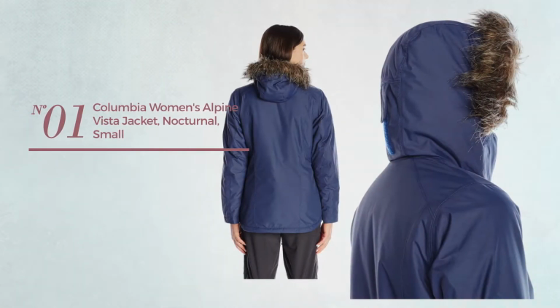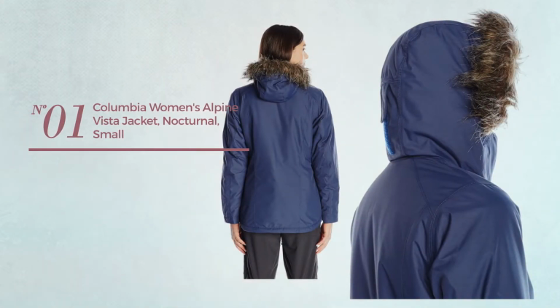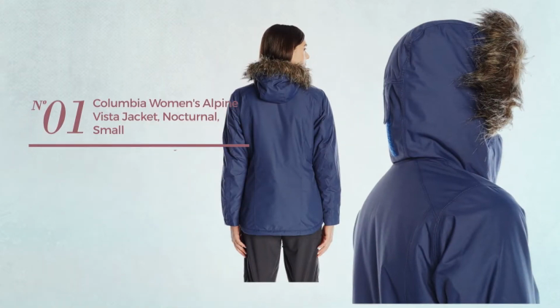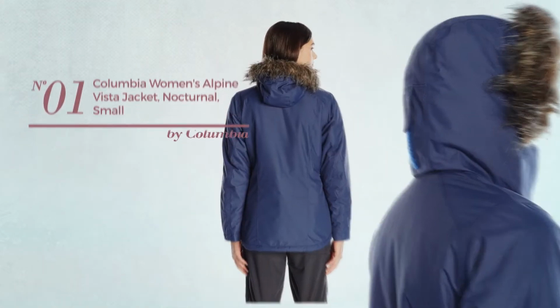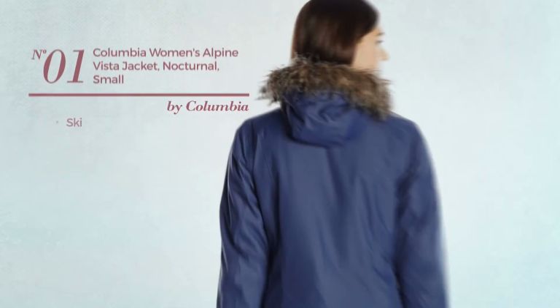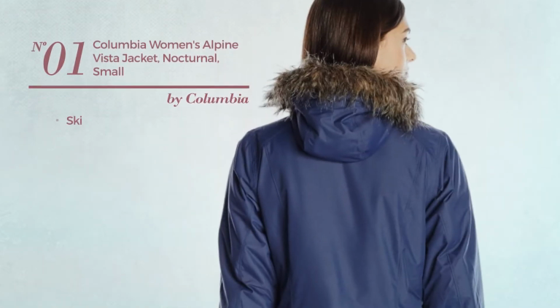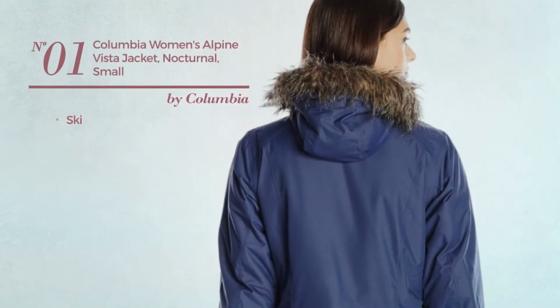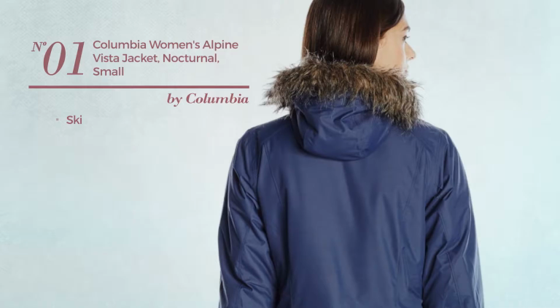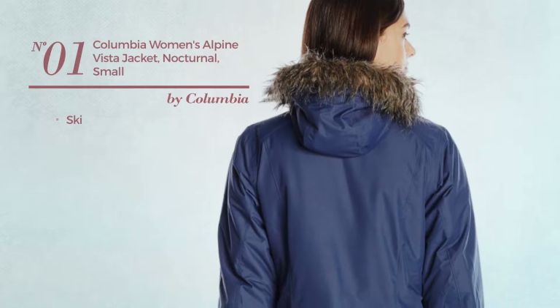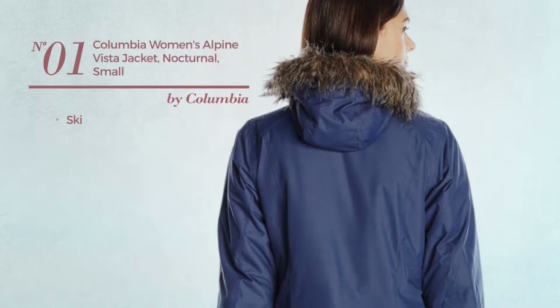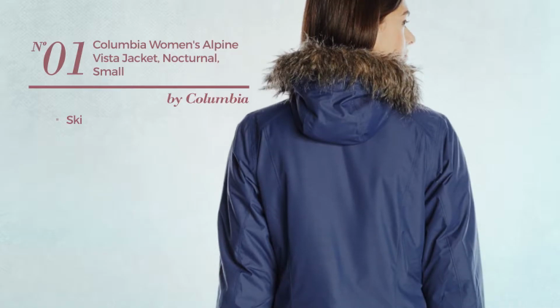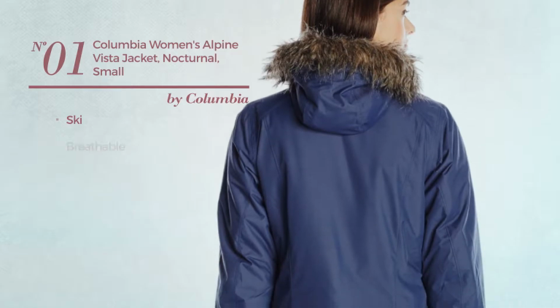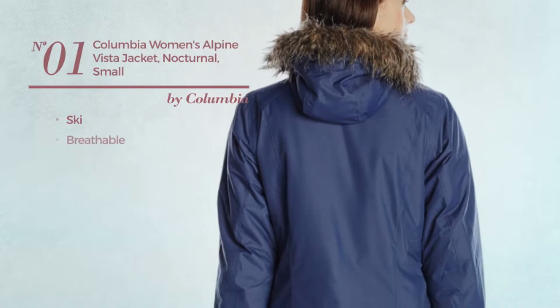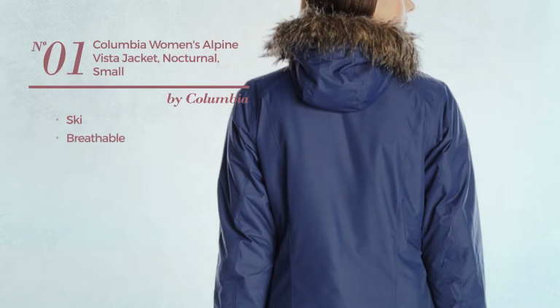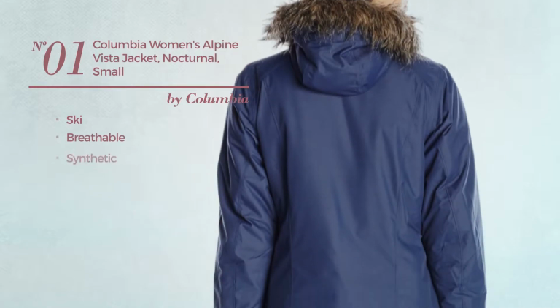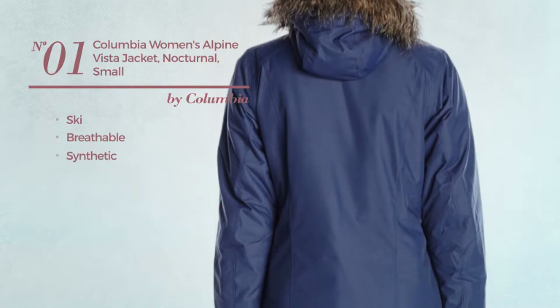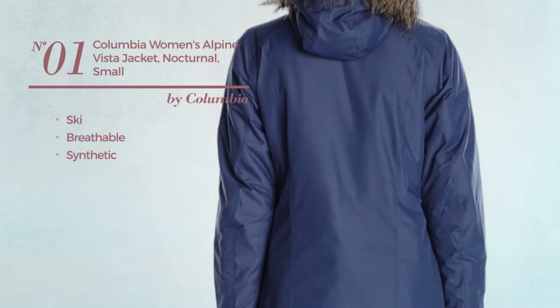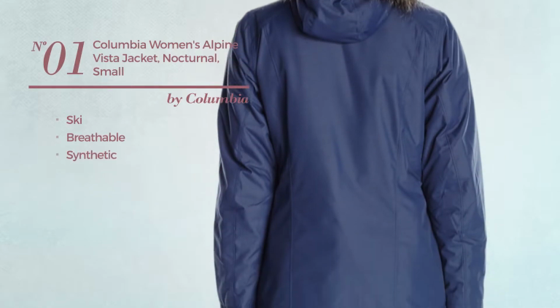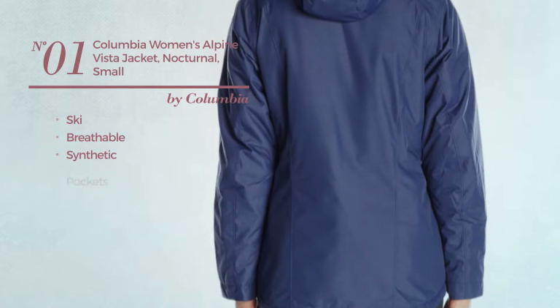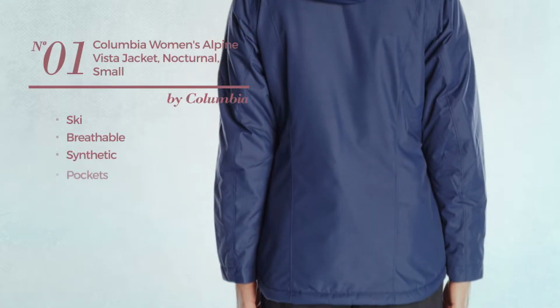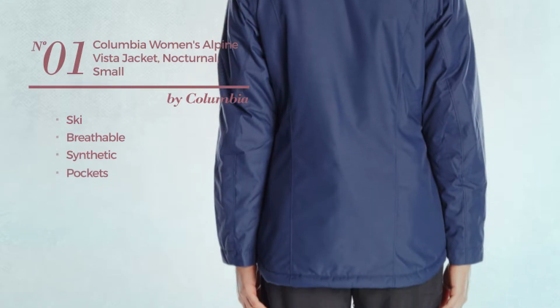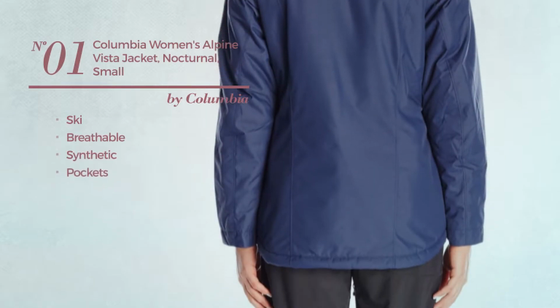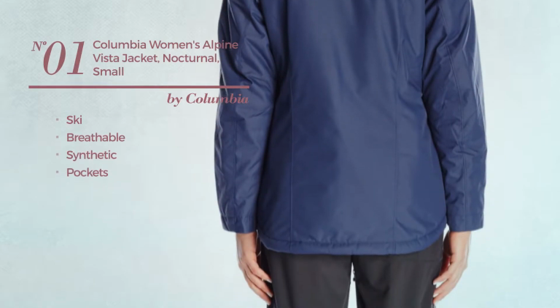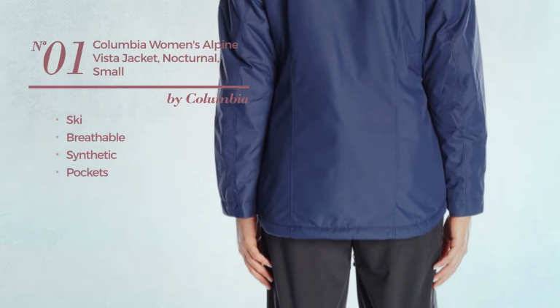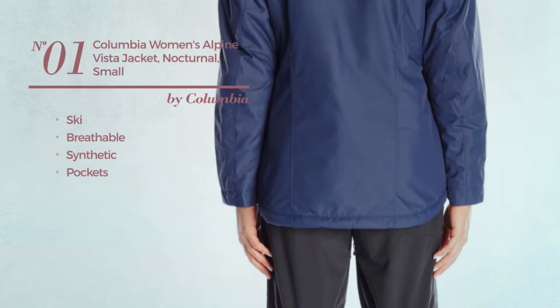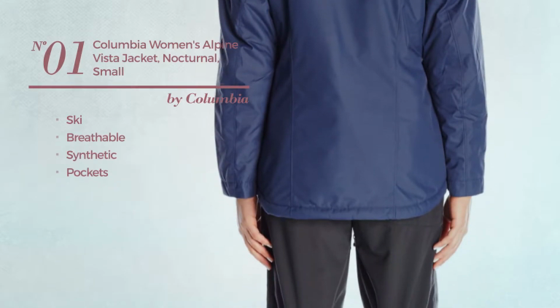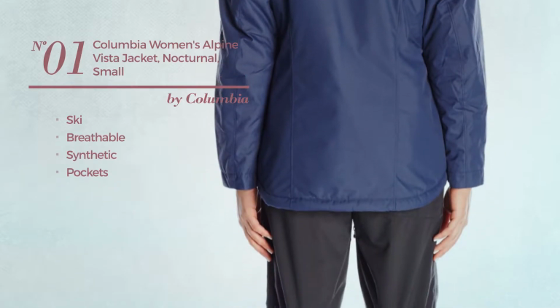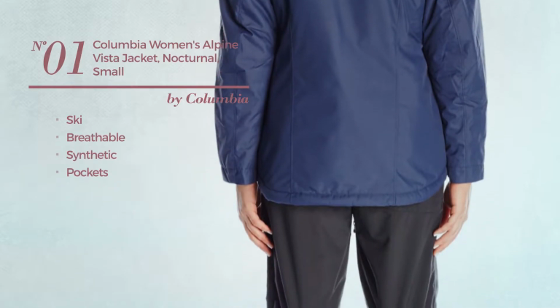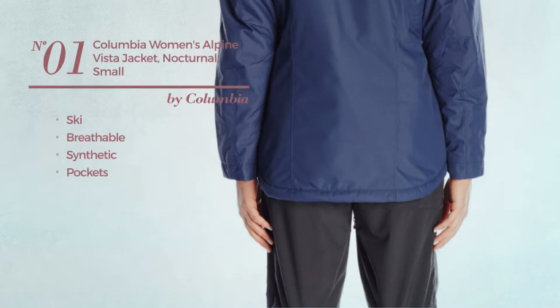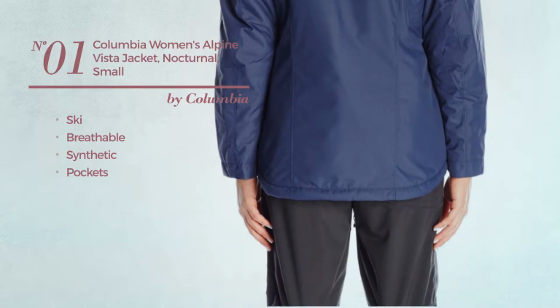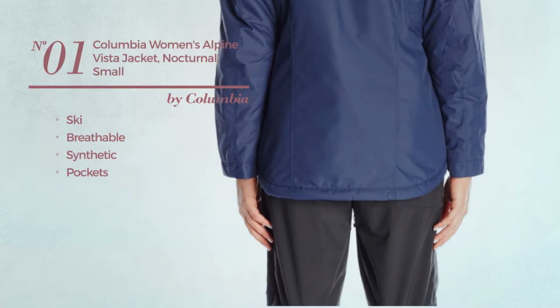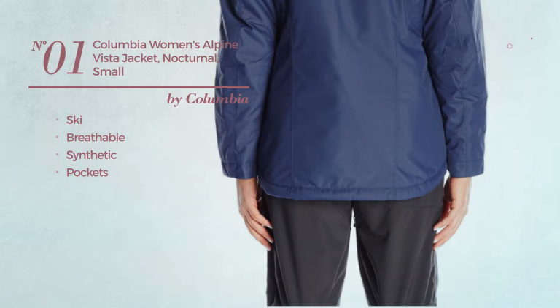Number 1. A ski jacket, made of breathable synthetic, with pockets. Available in 4 other colors.